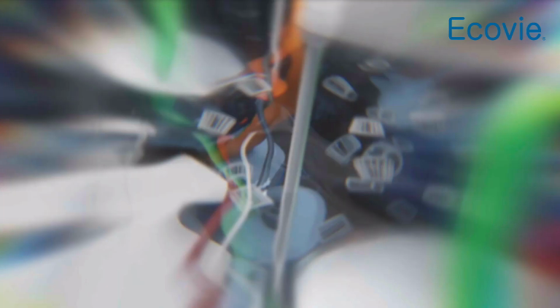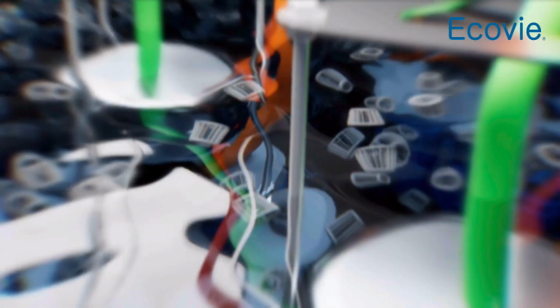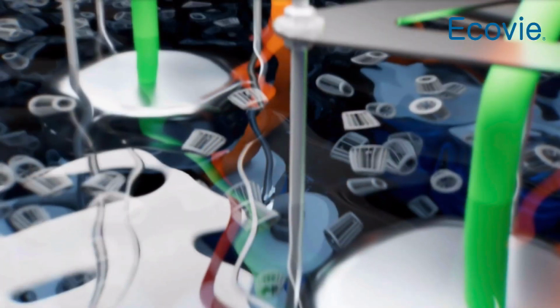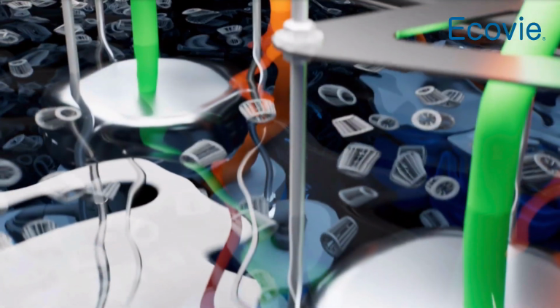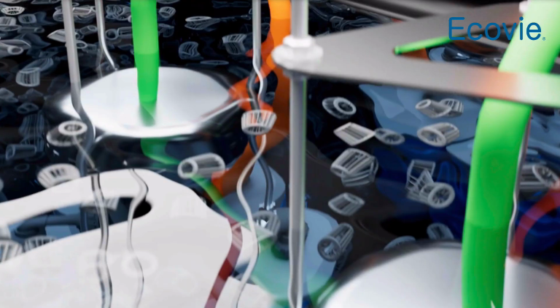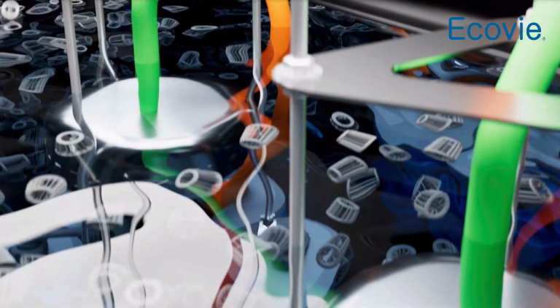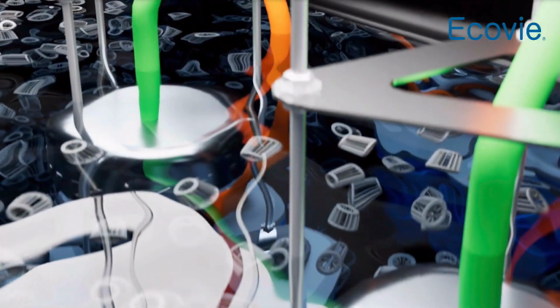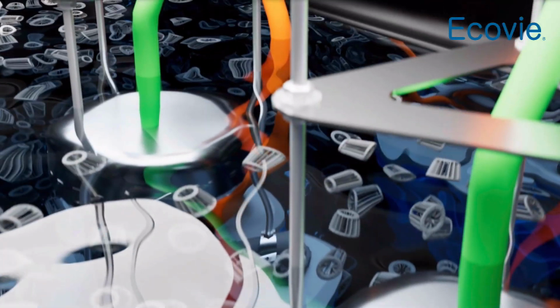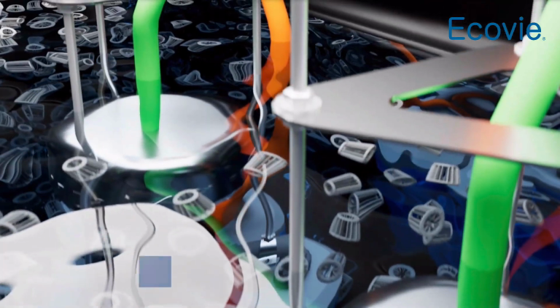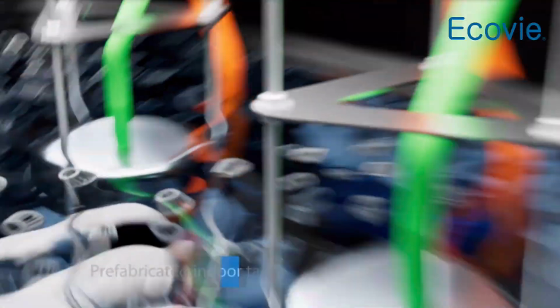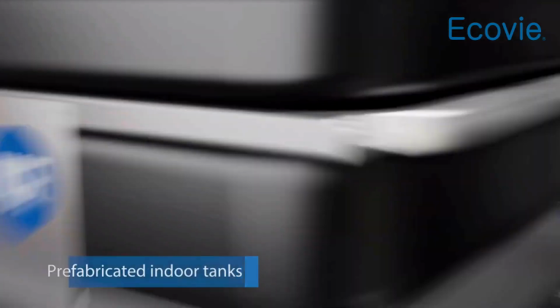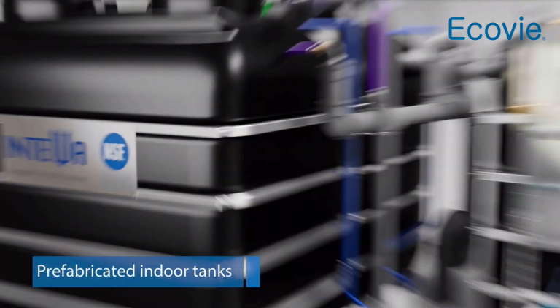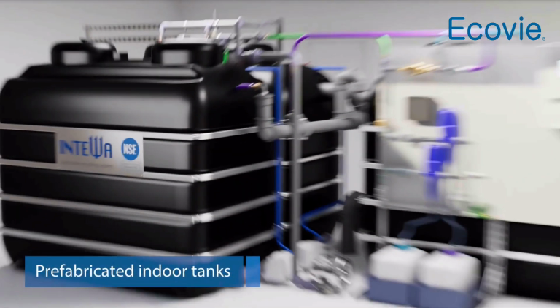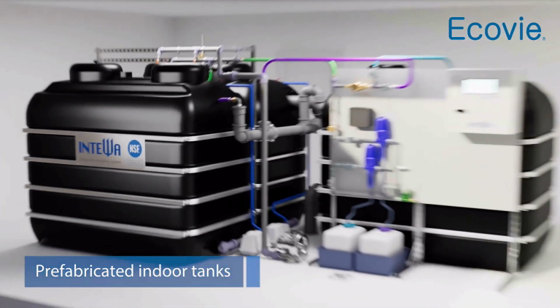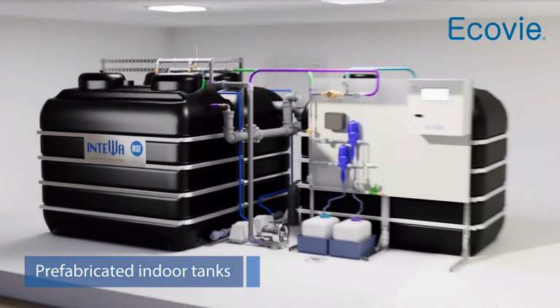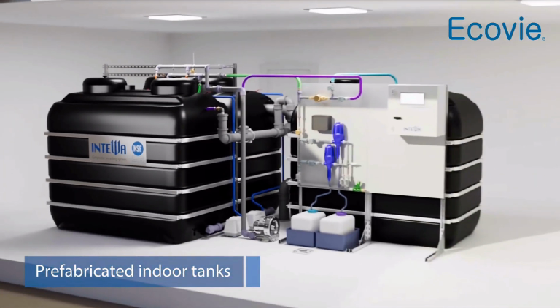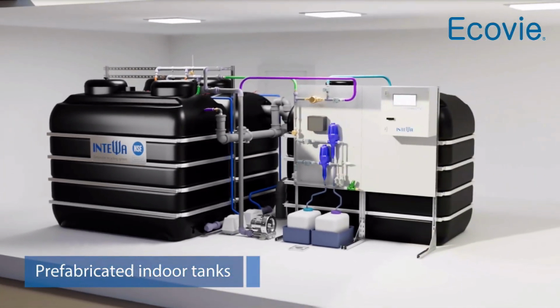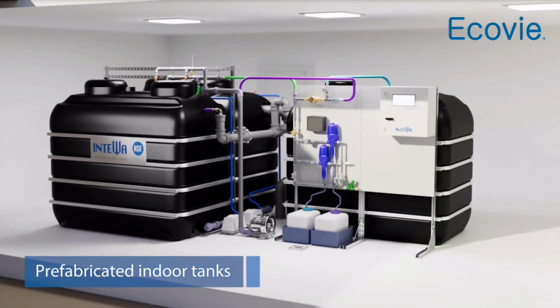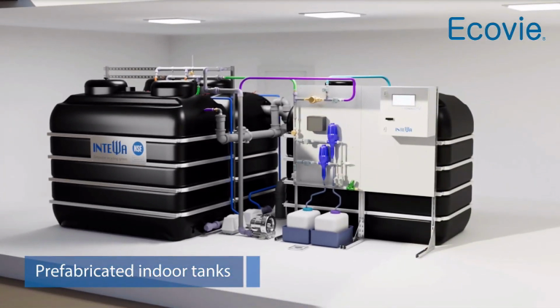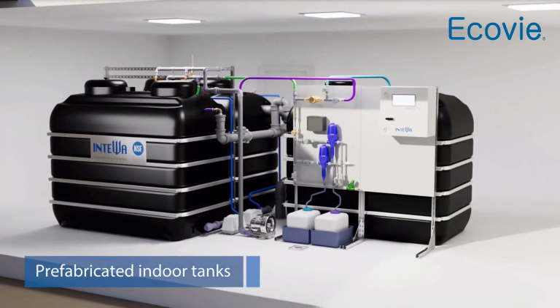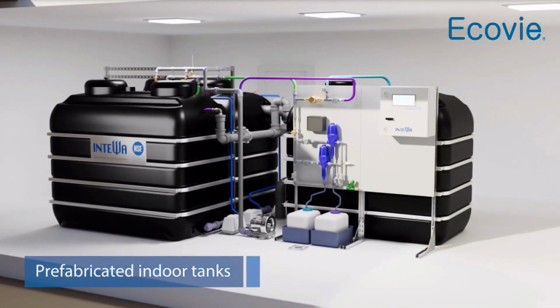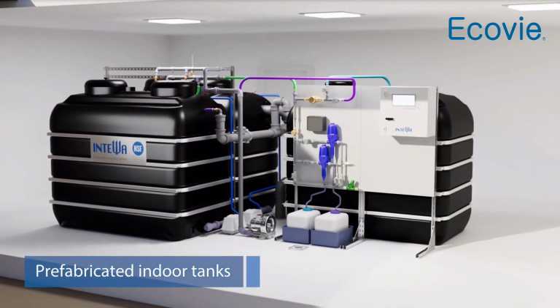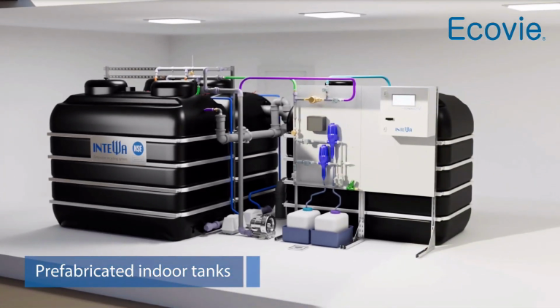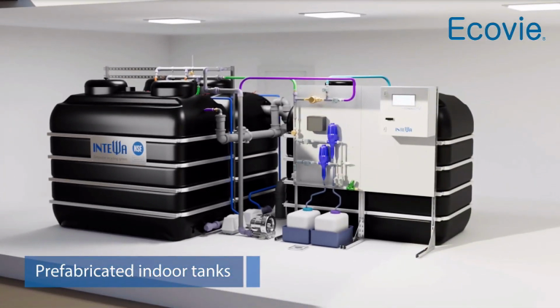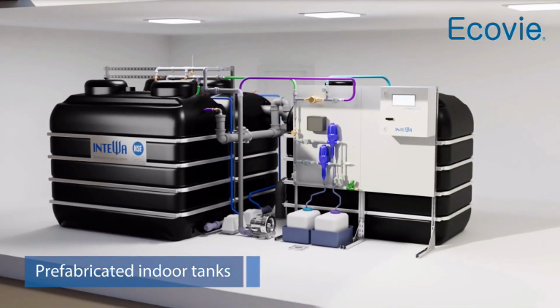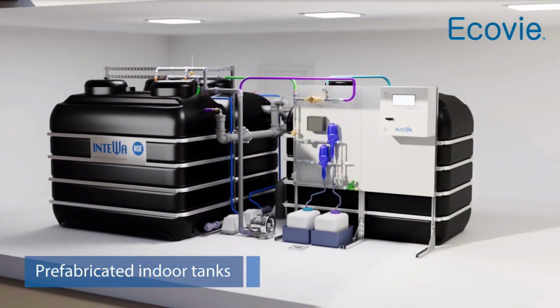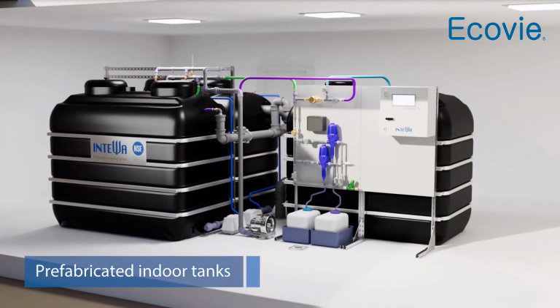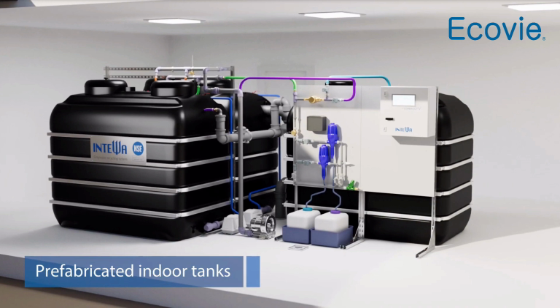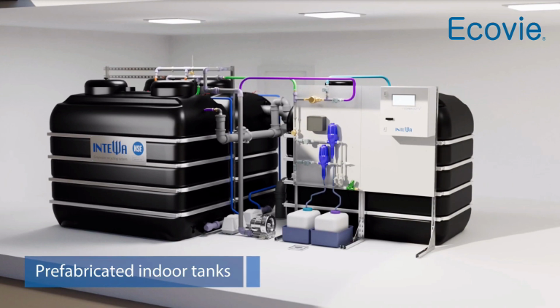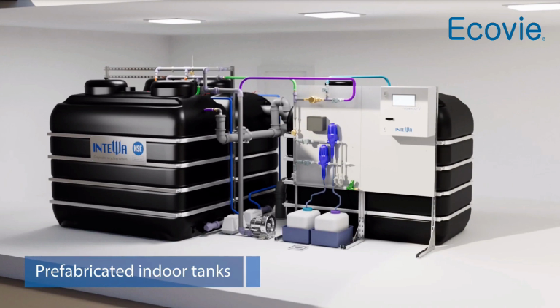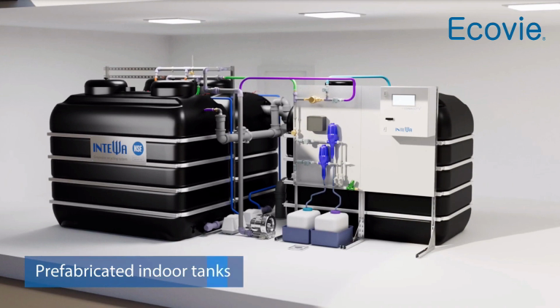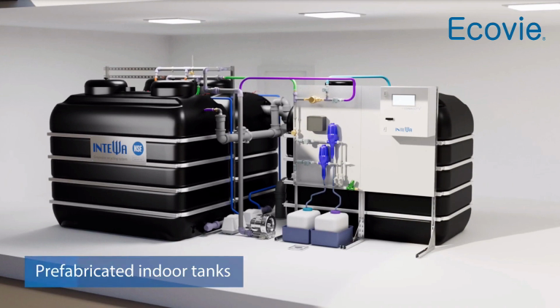The system consists of prefabricated, opaque and reinforced indoor tanks with a small space requirement.